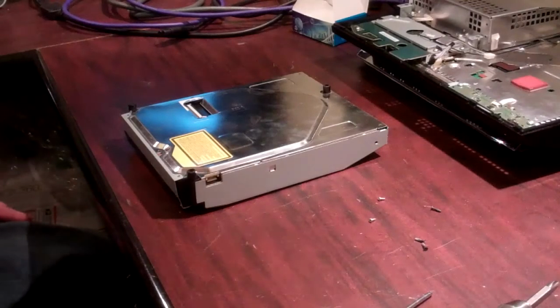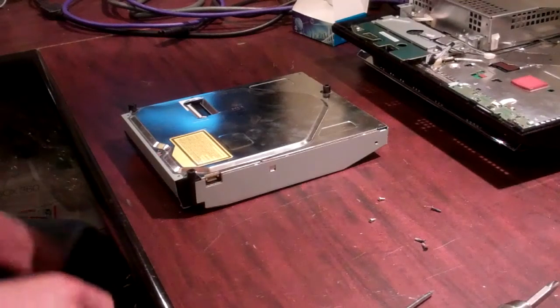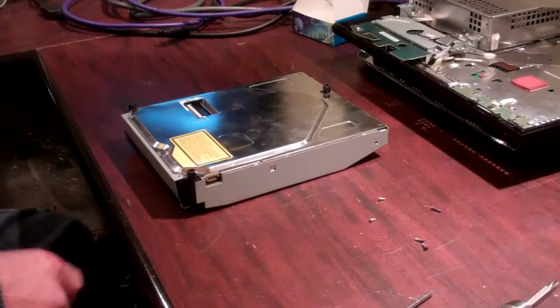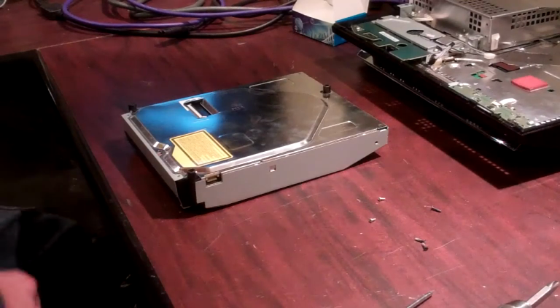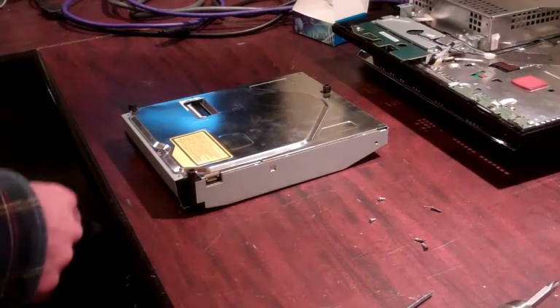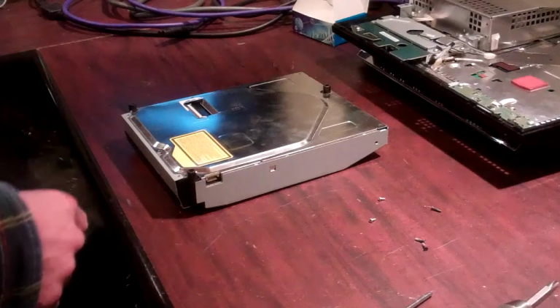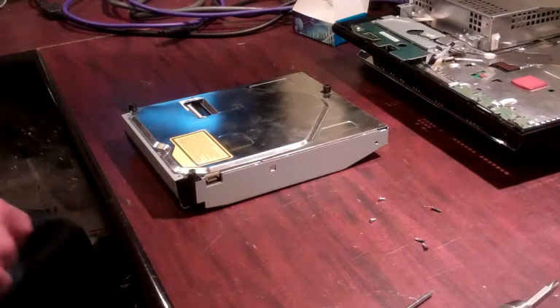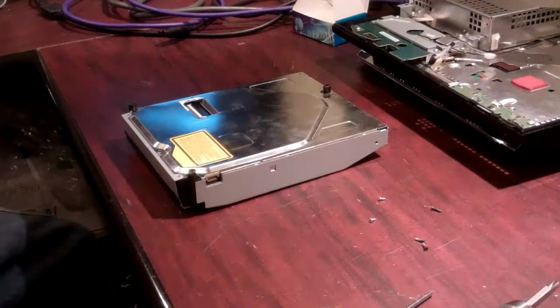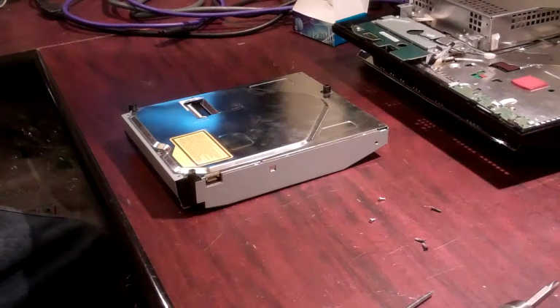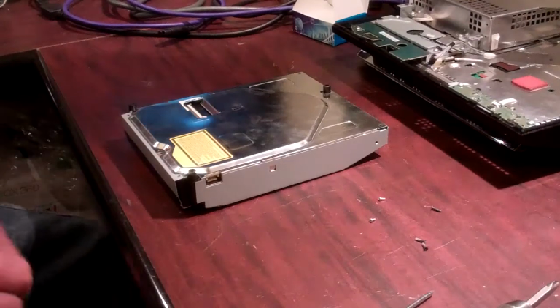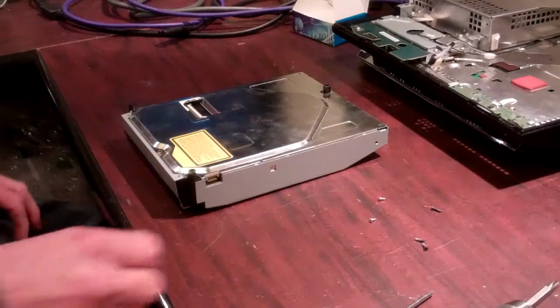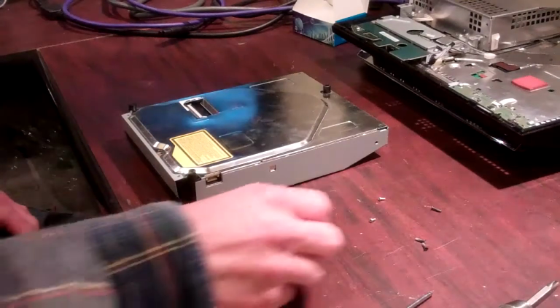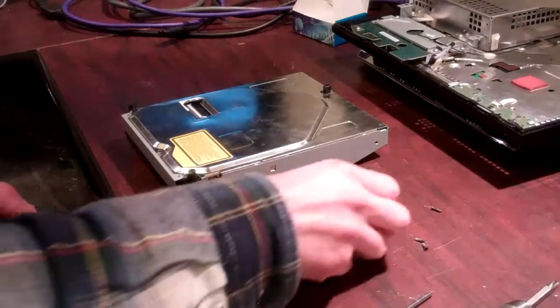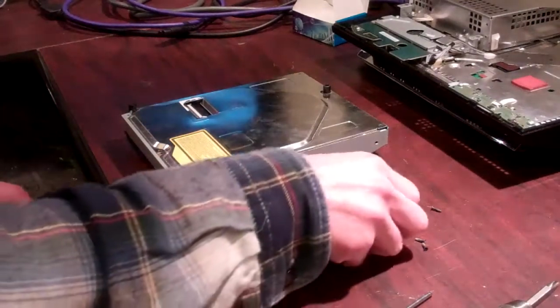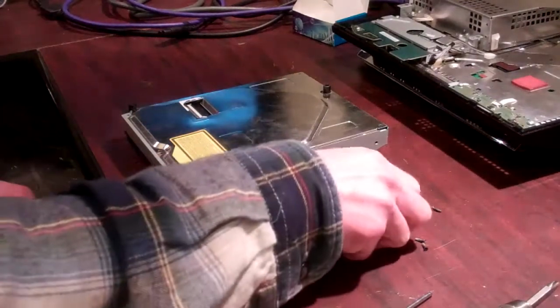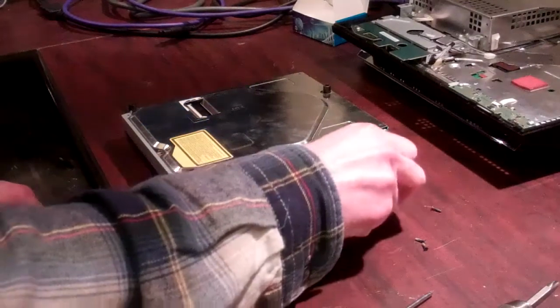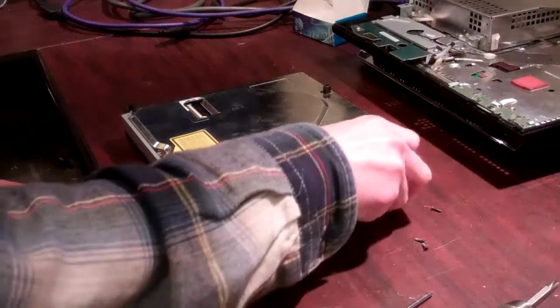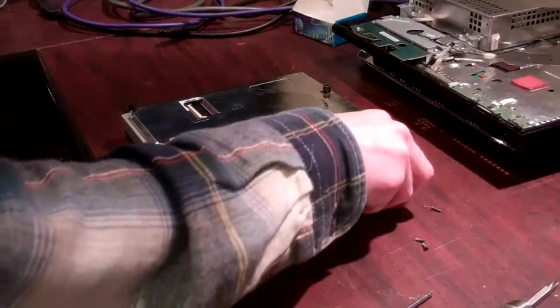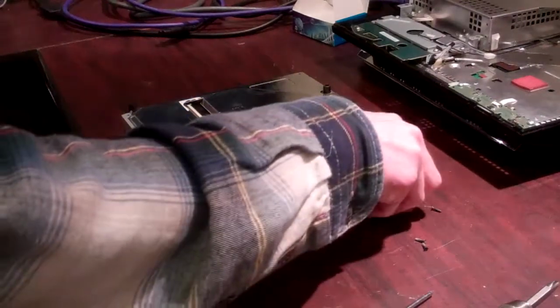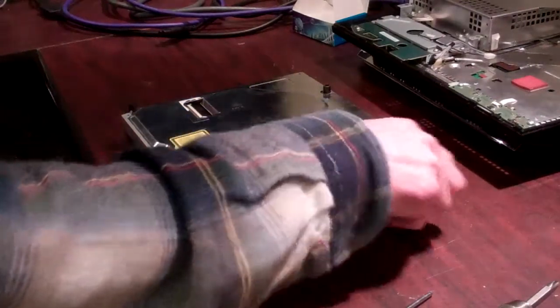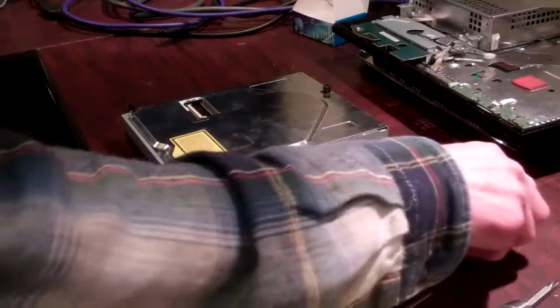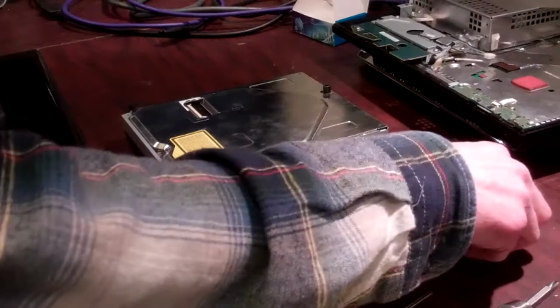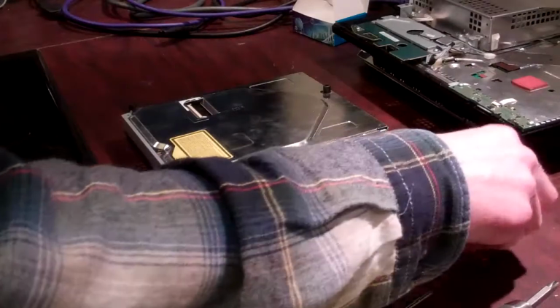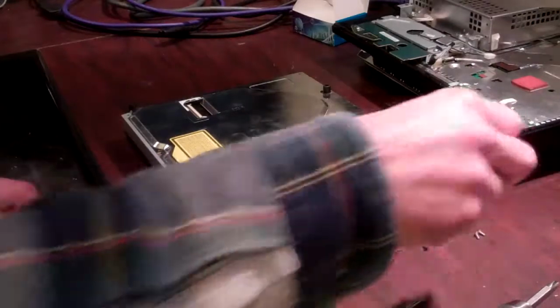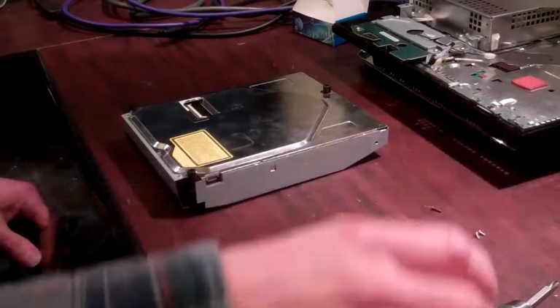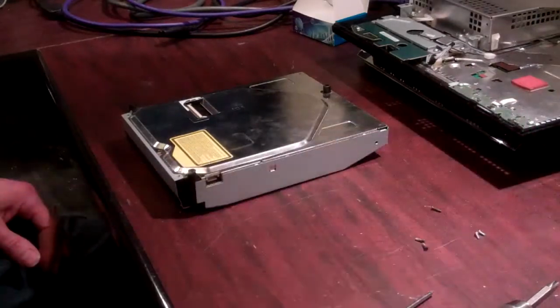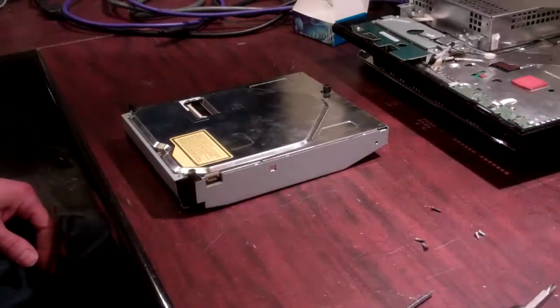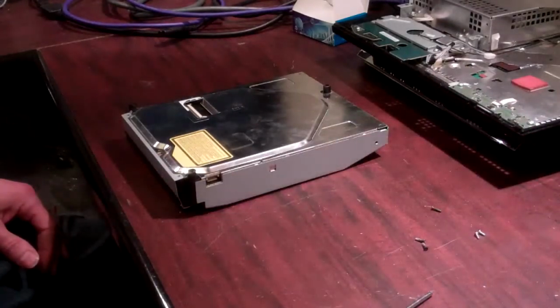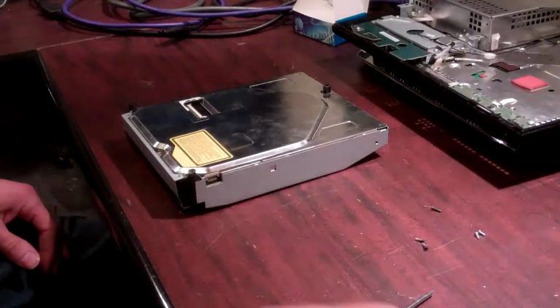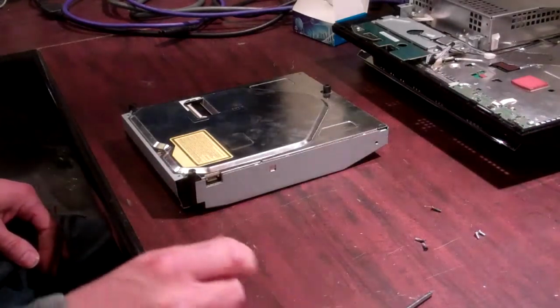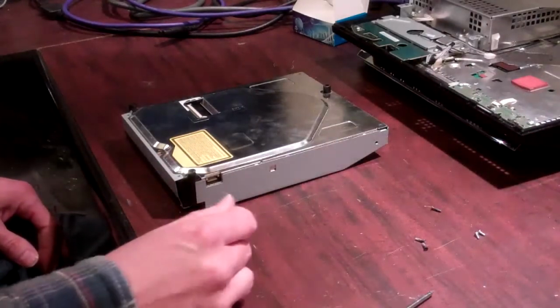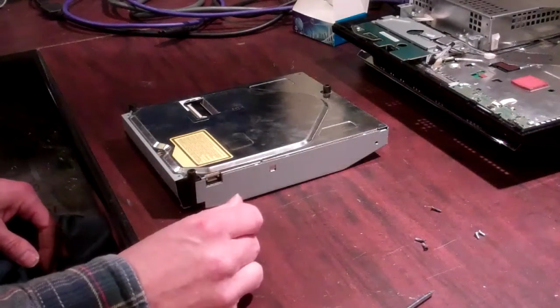Welcome to Spitfire Mods. This is going to be a laser replacement in a 410 PS3 Blu-ray drive.